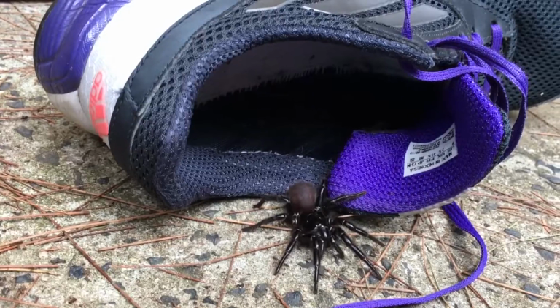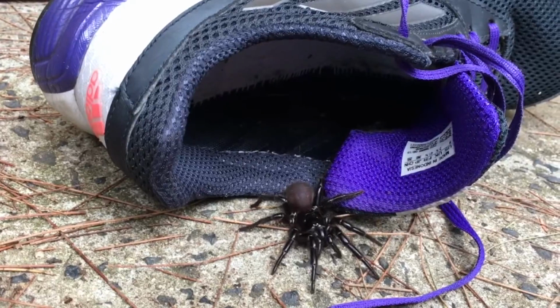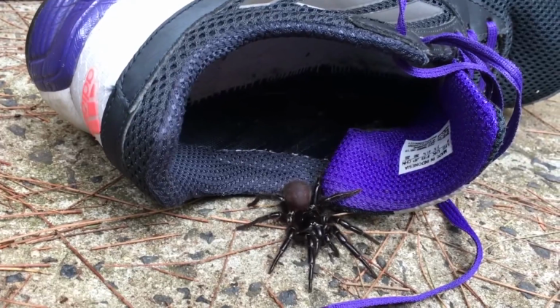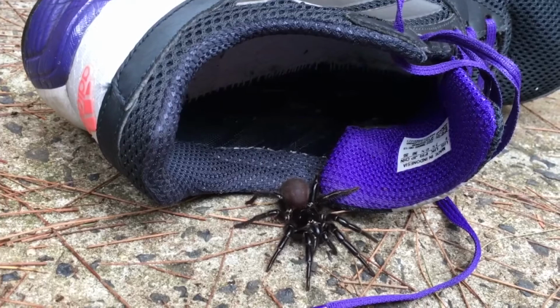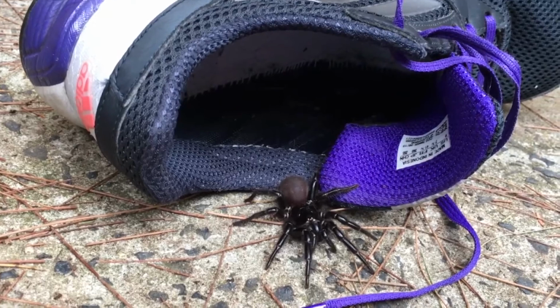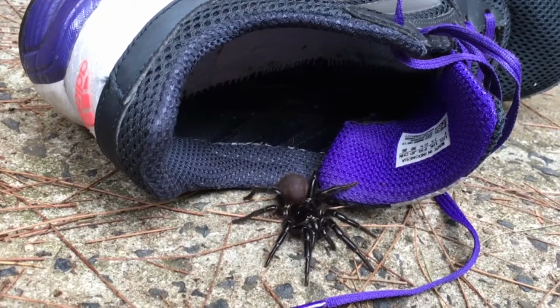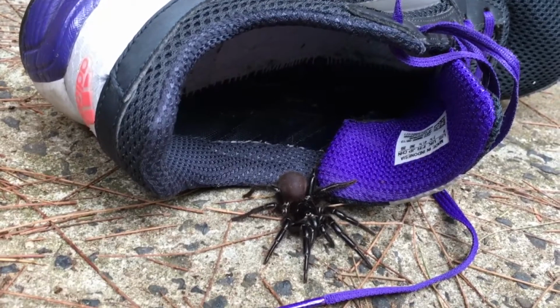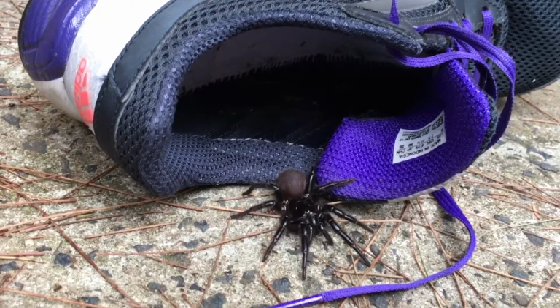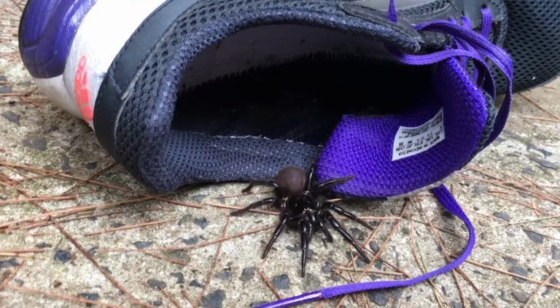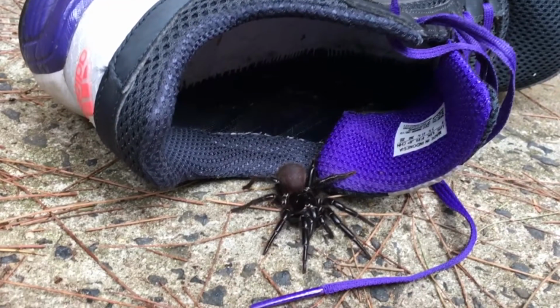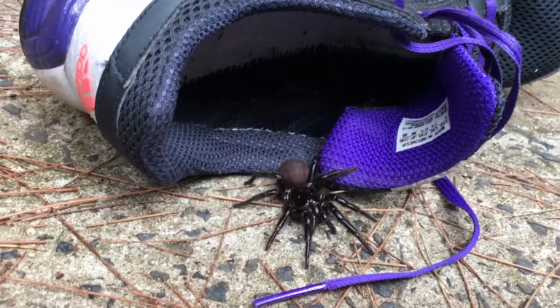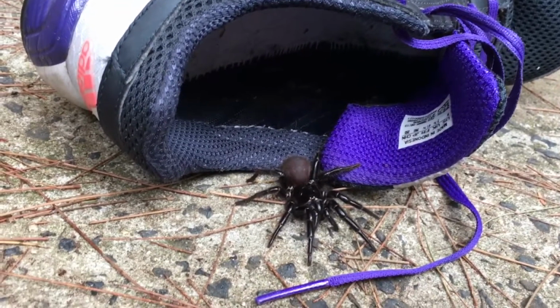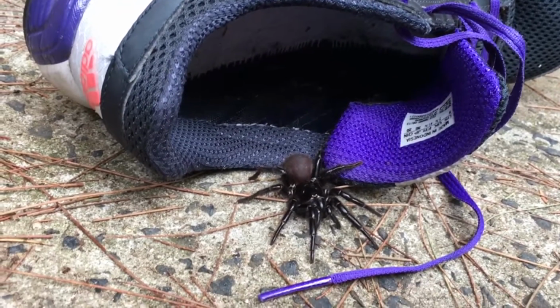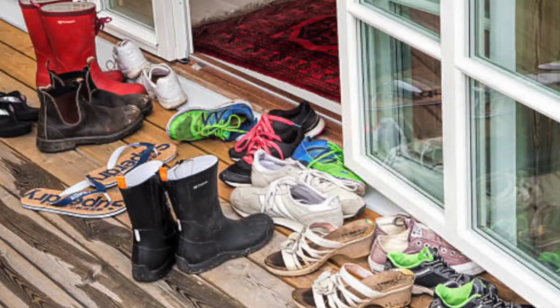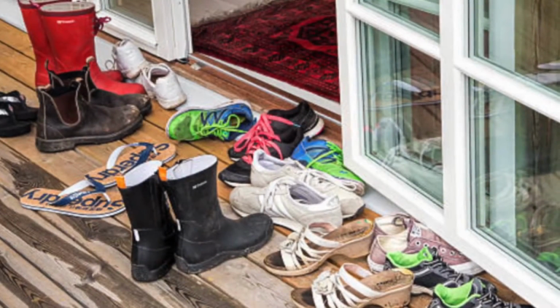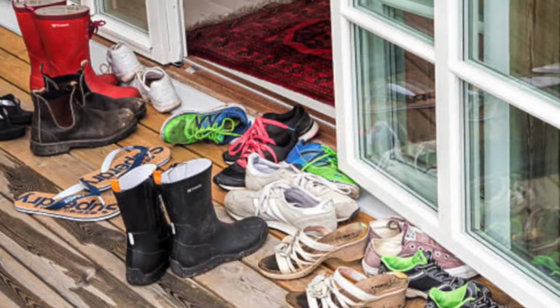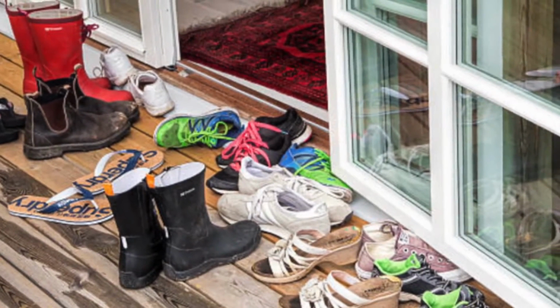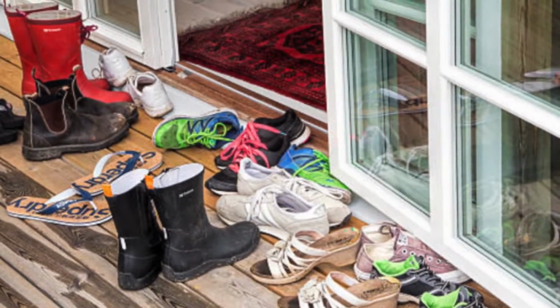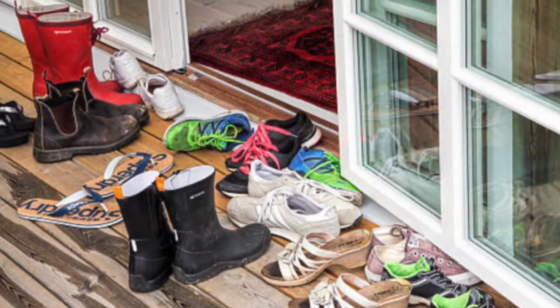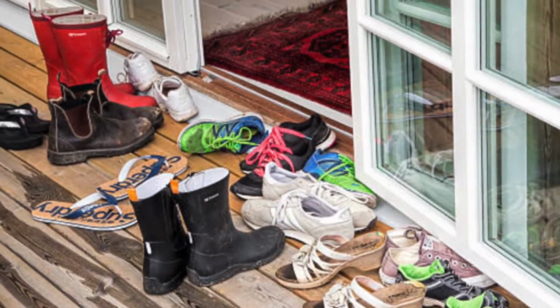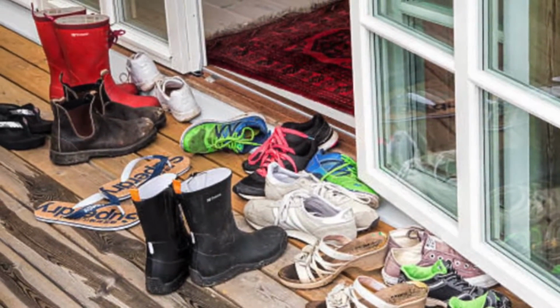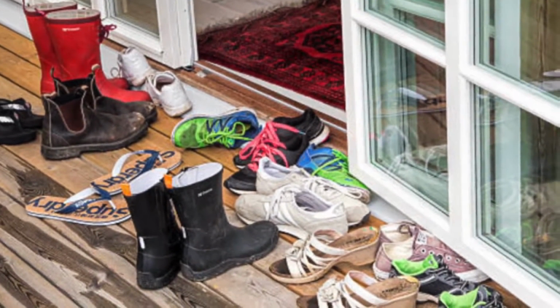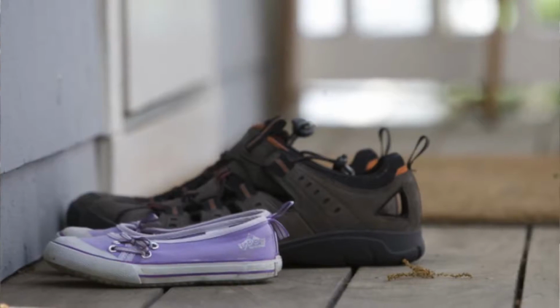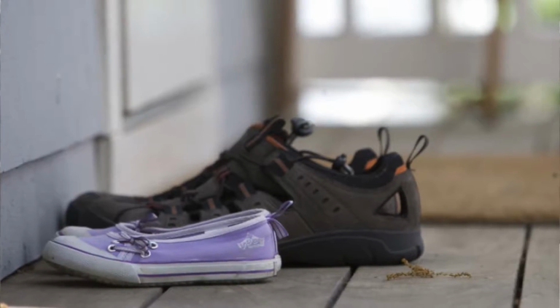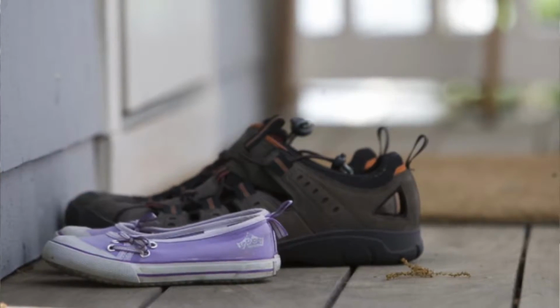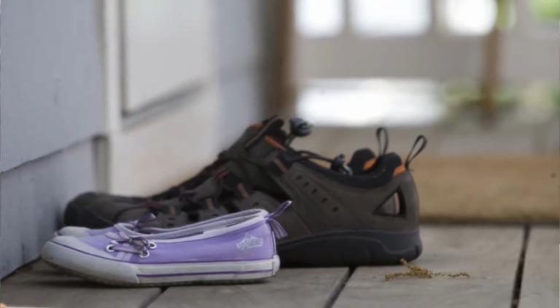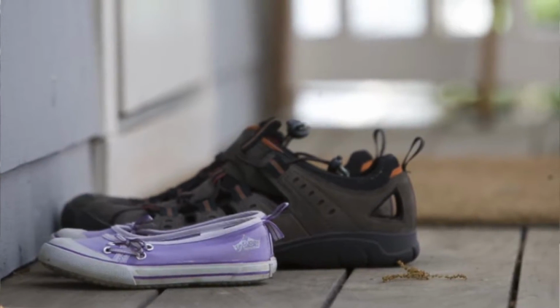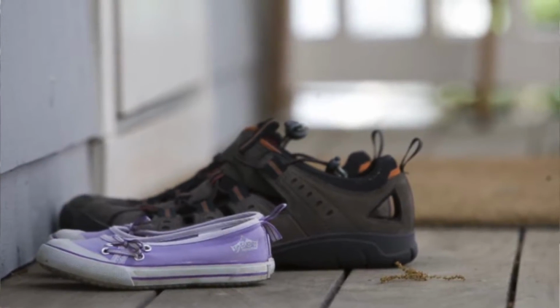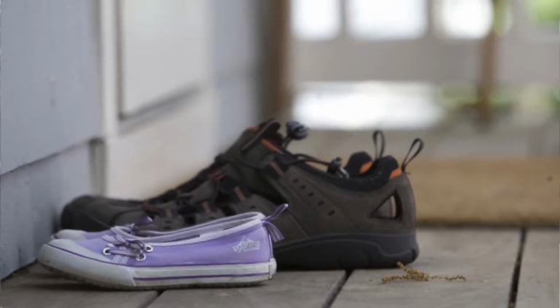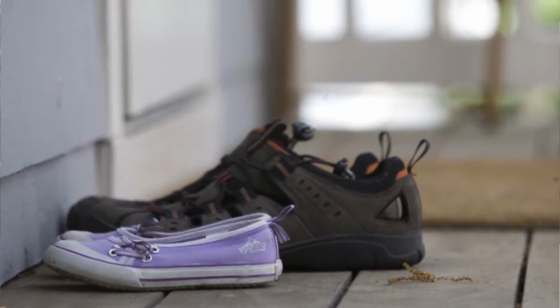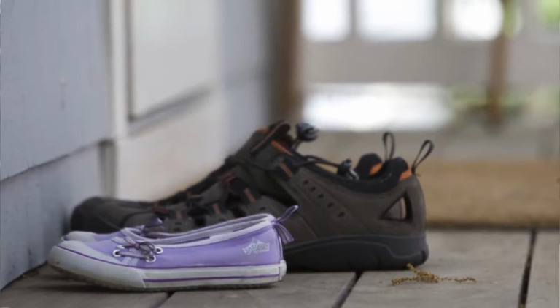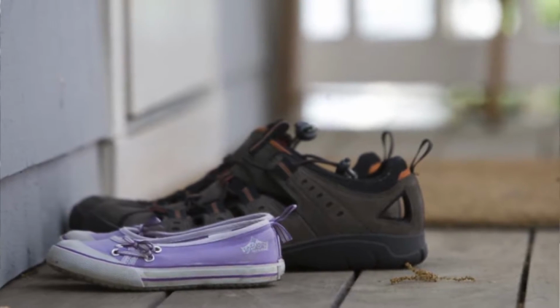Number one: just like grandma told you to do, always check your shoes. Tap them out and make sure there's not a spider waiting at the end for your toes.